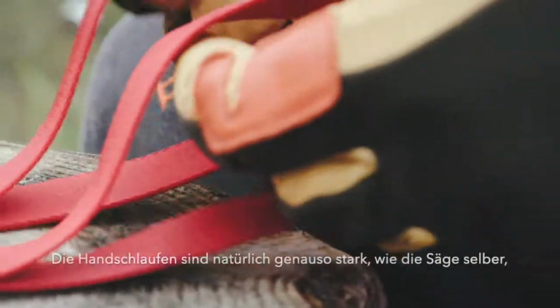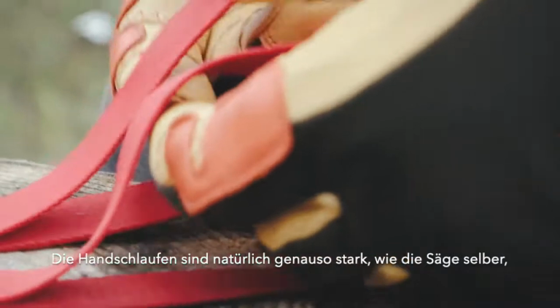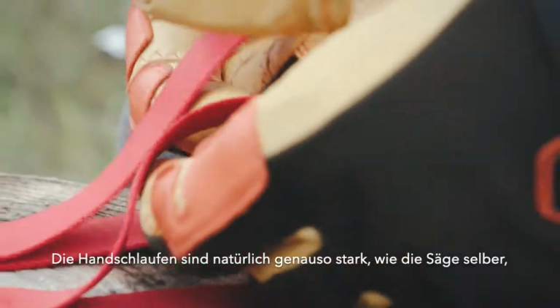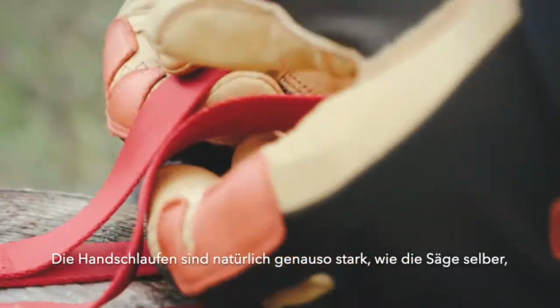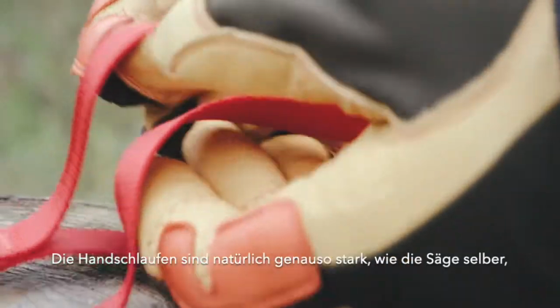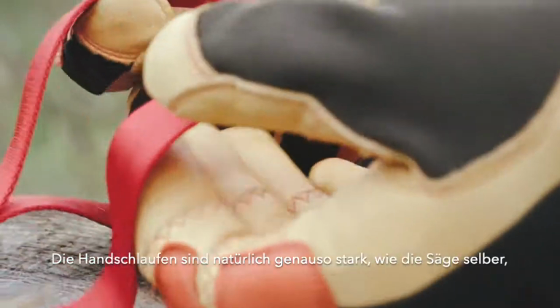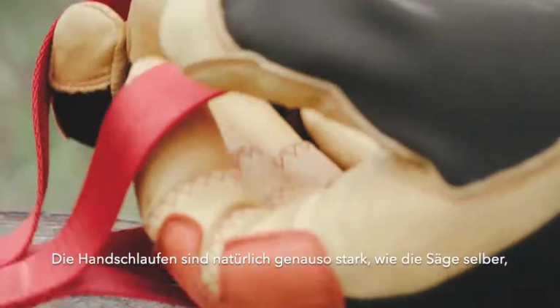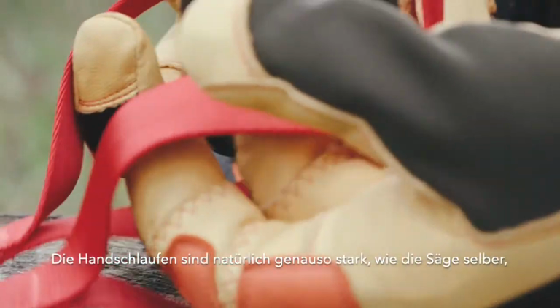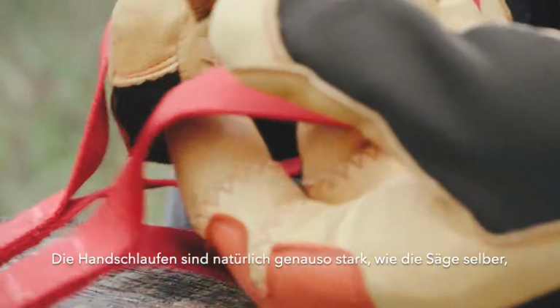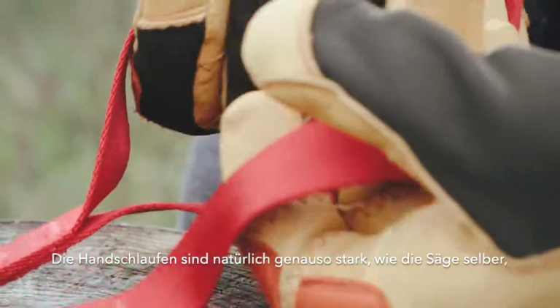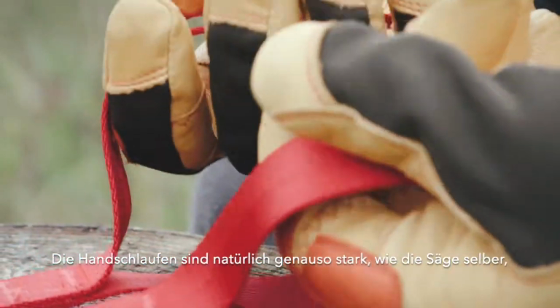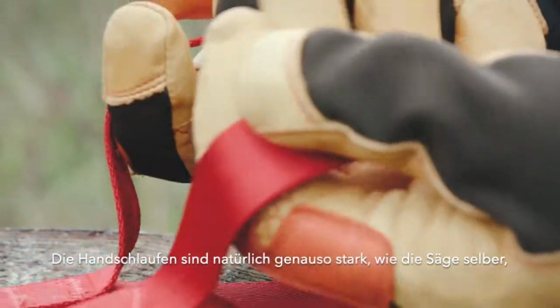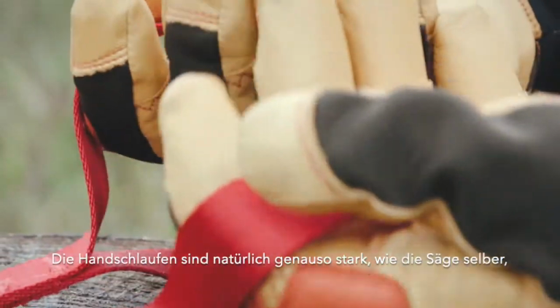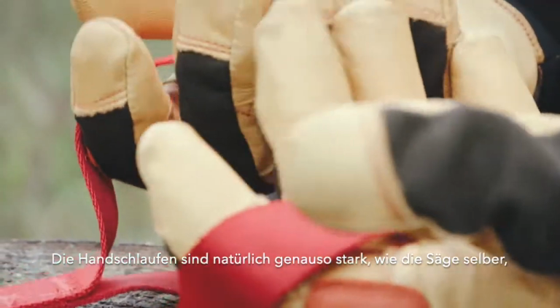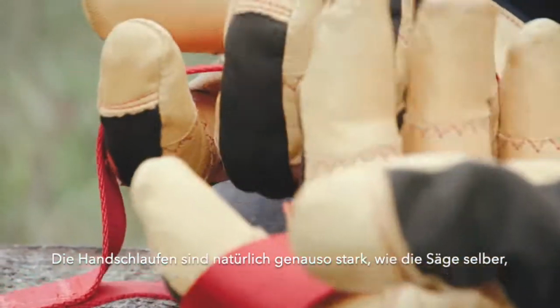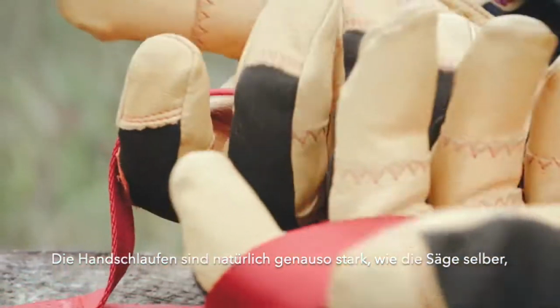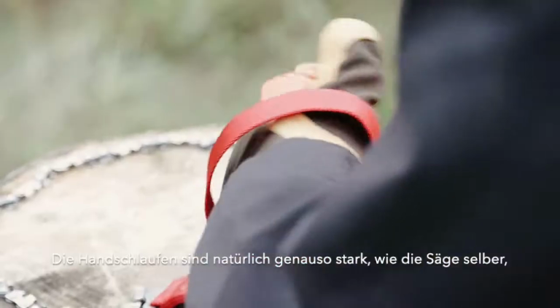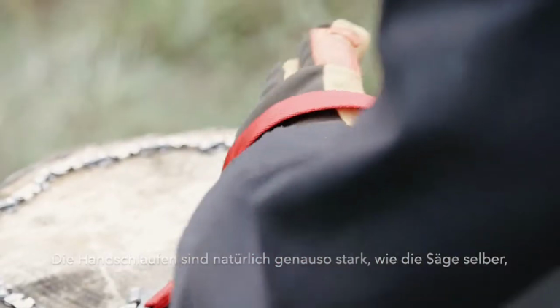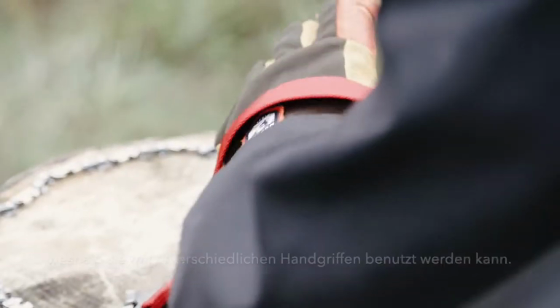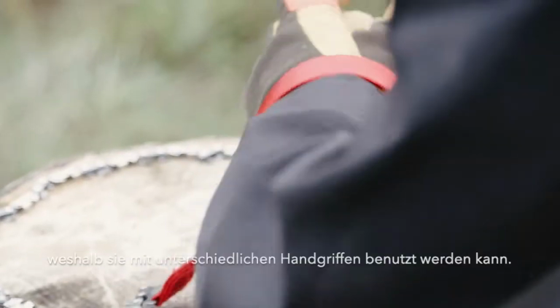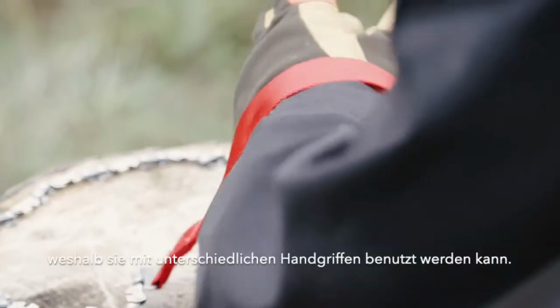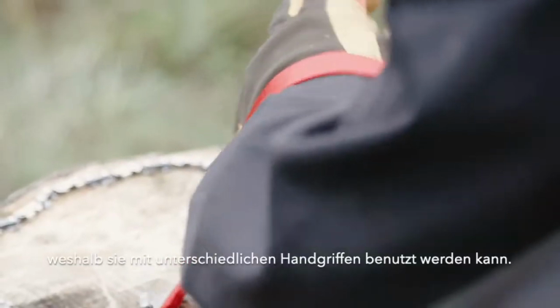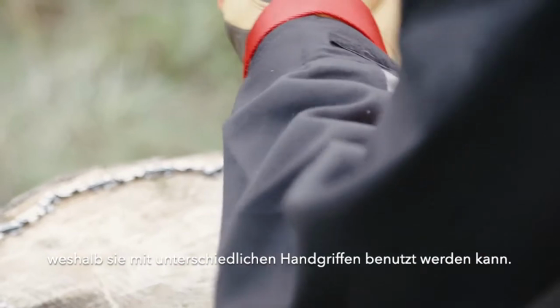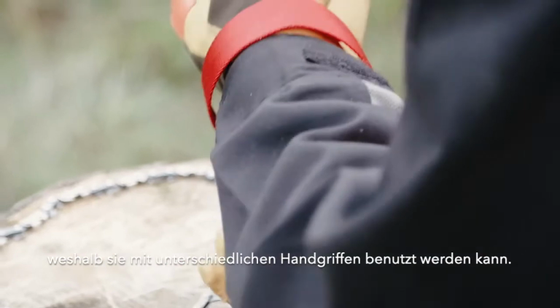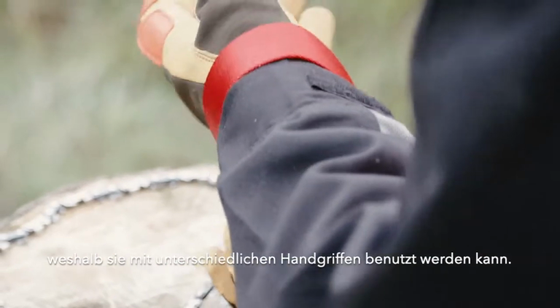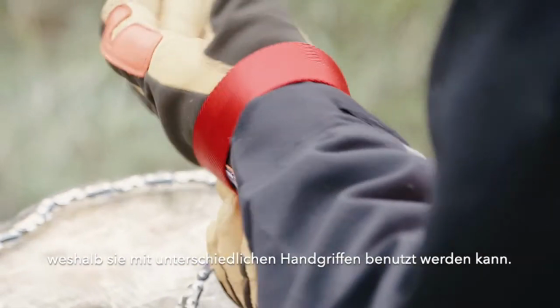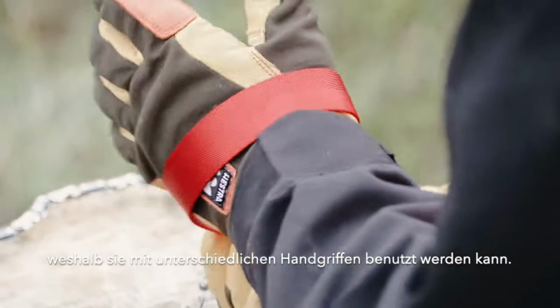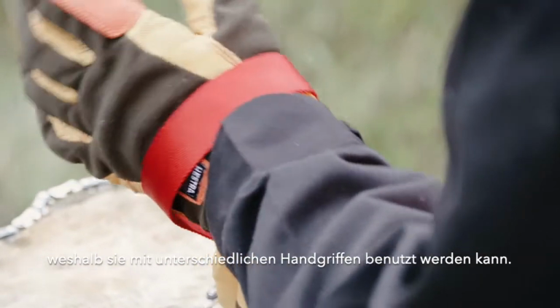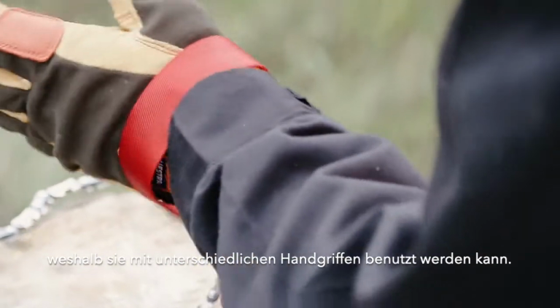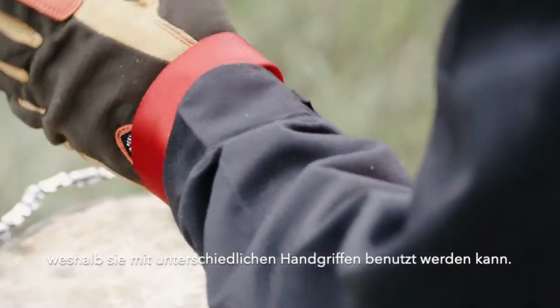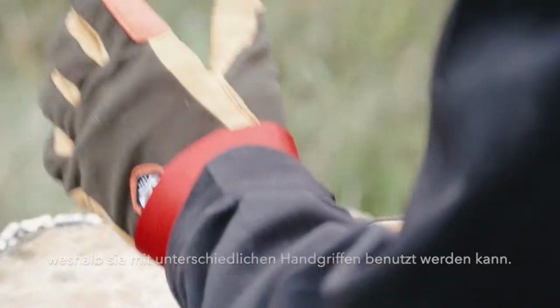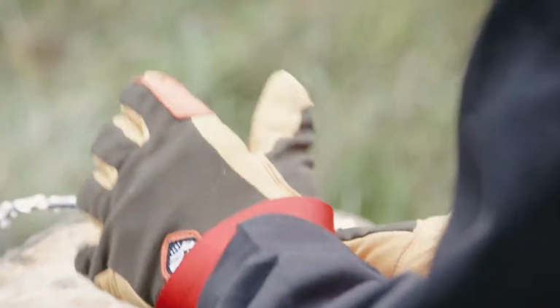The webbing handles are as strong as the saw itself and they allow you to use it with different grips.